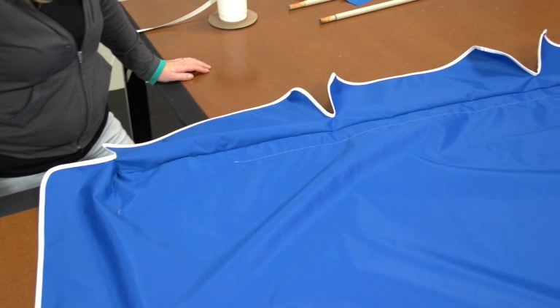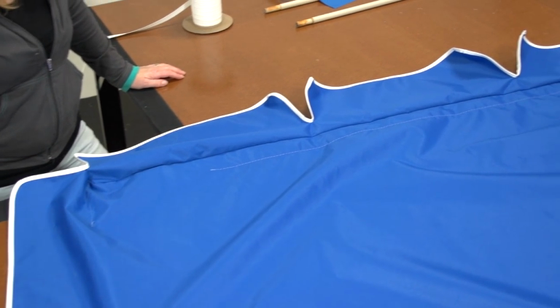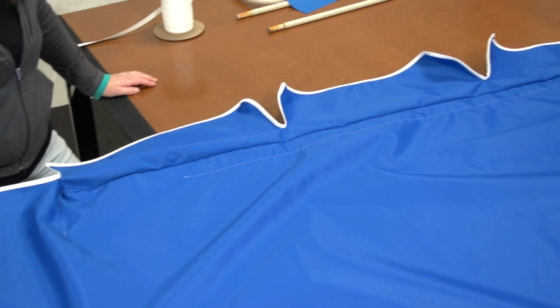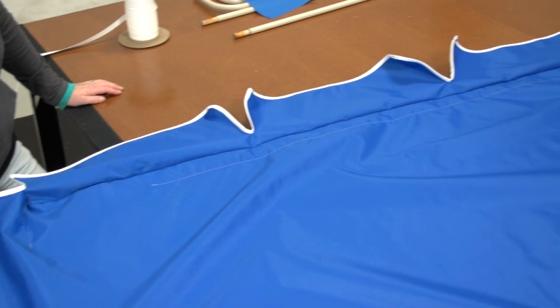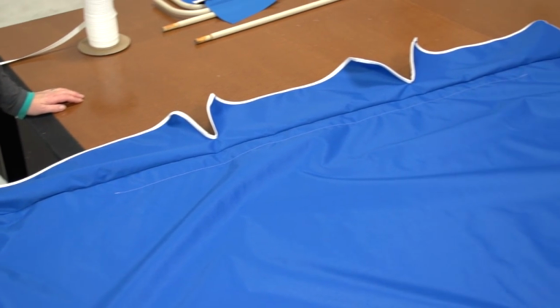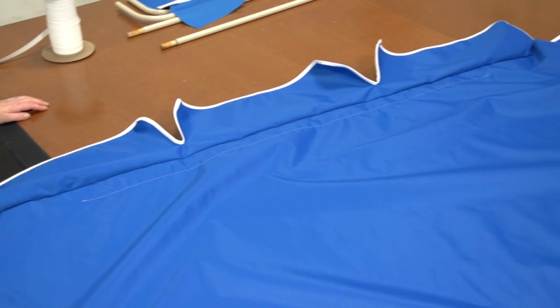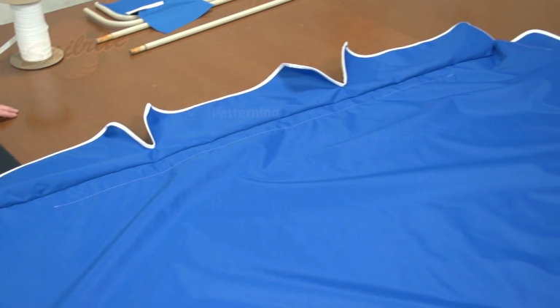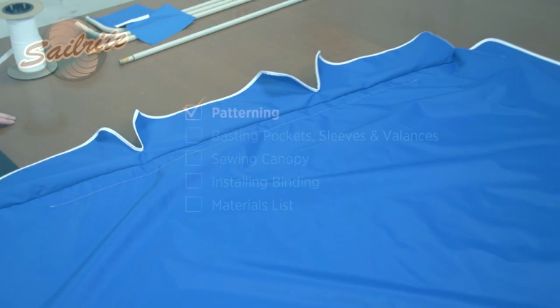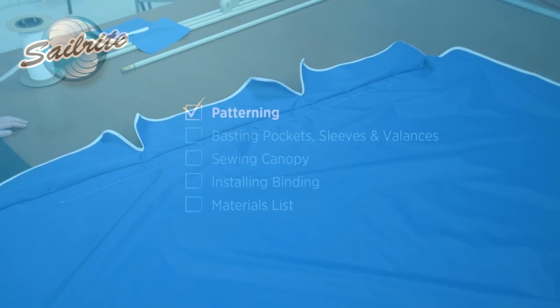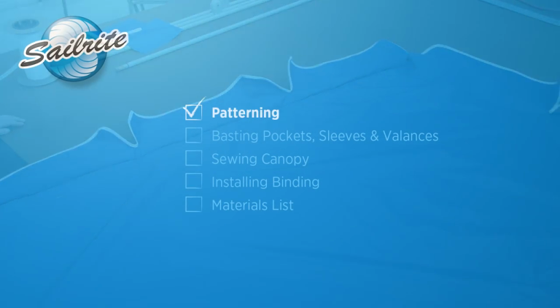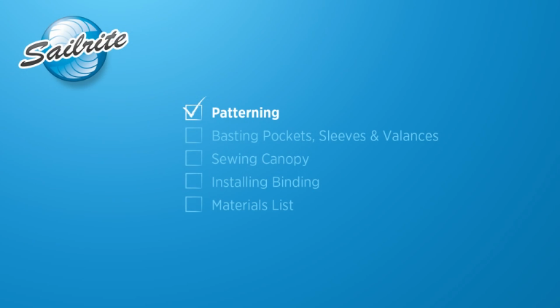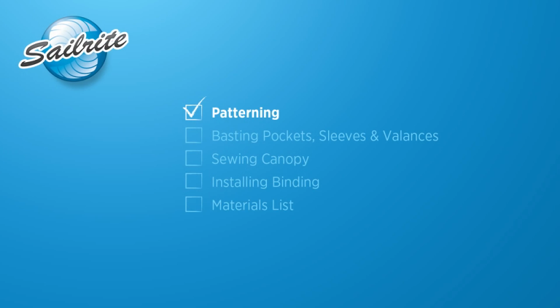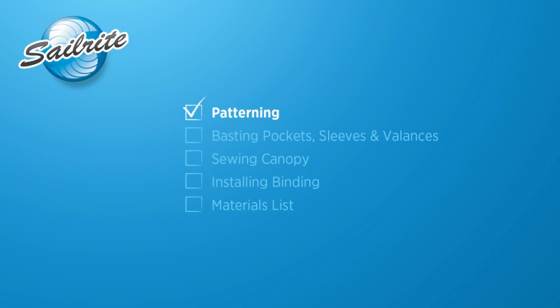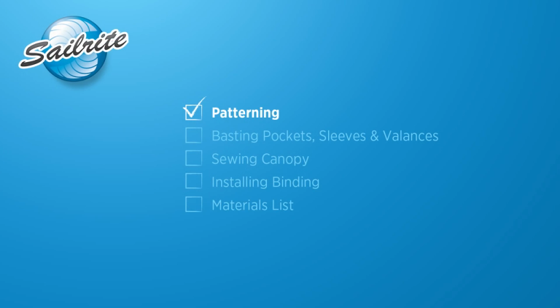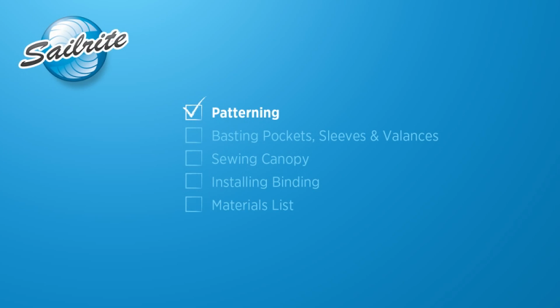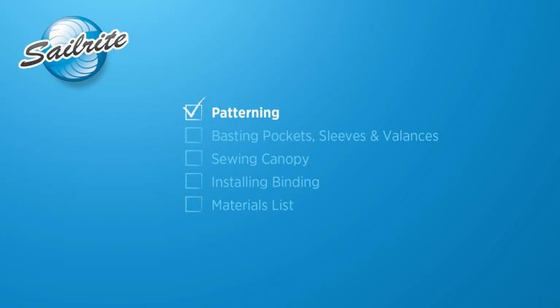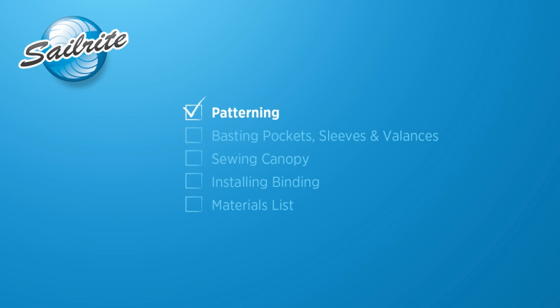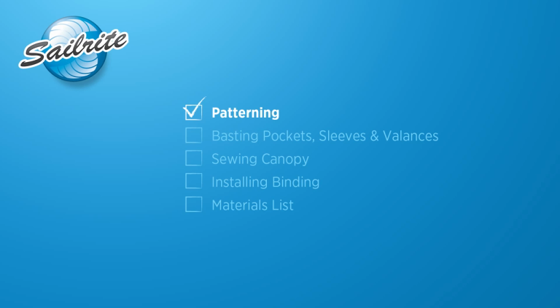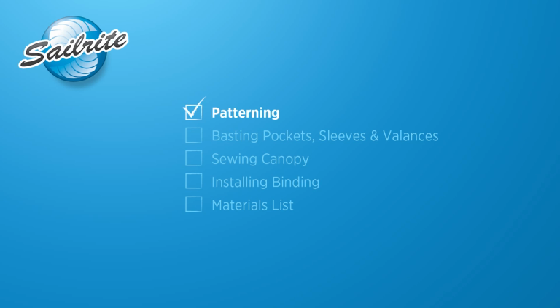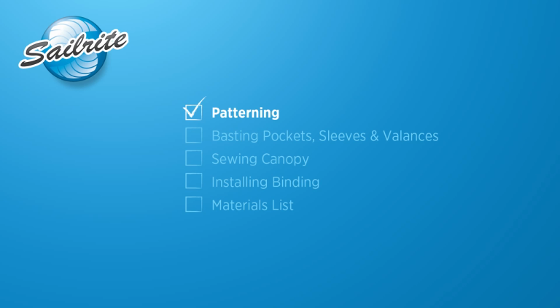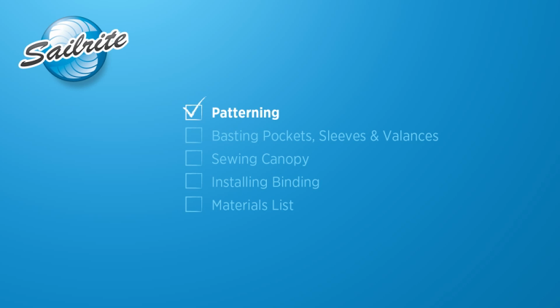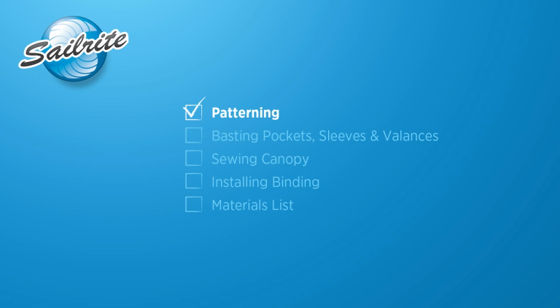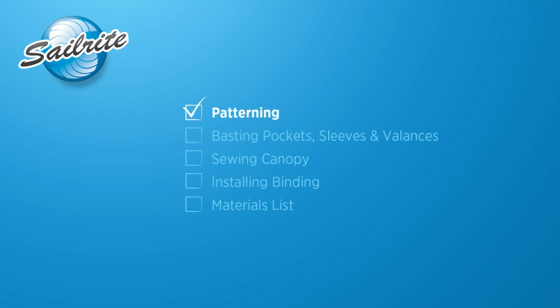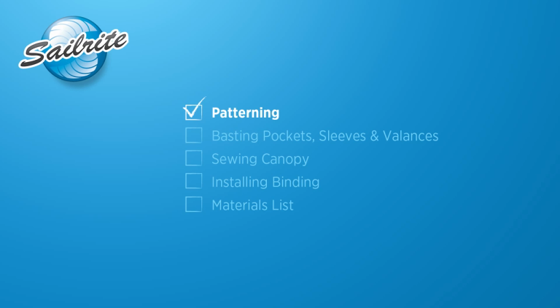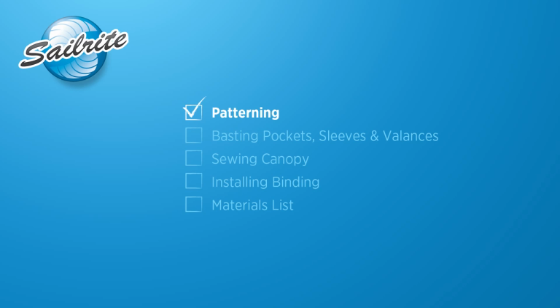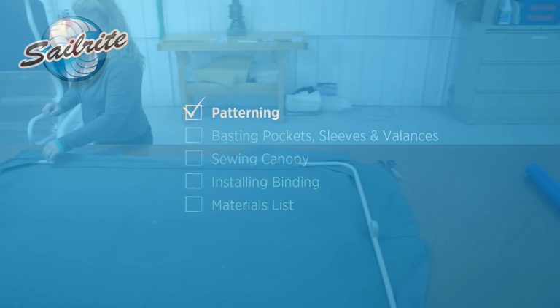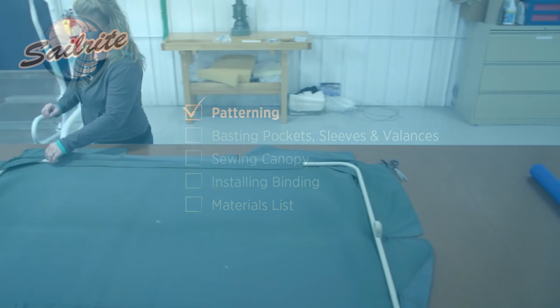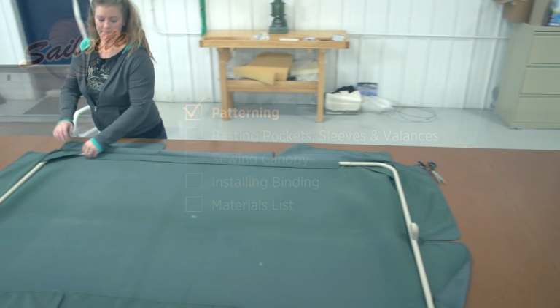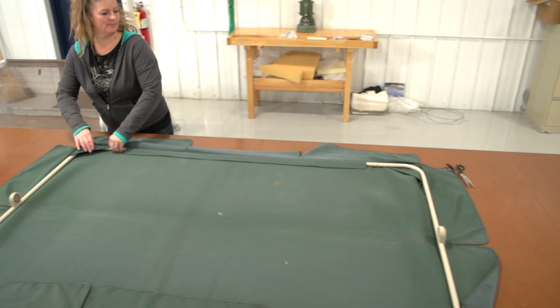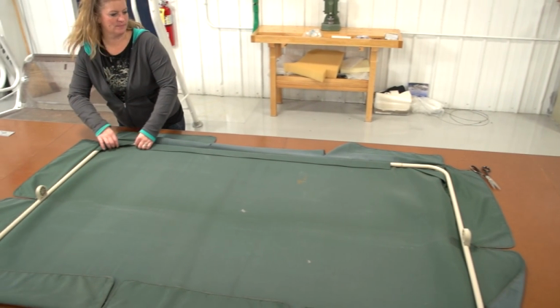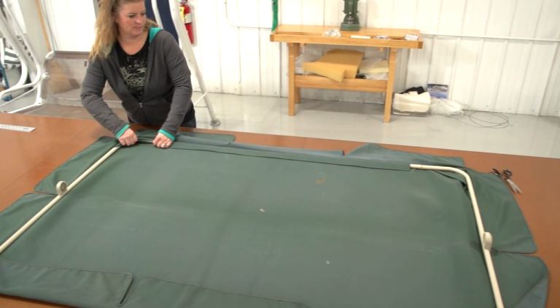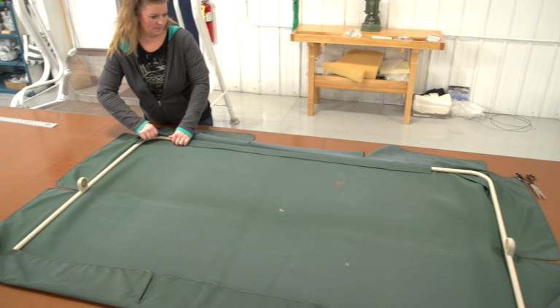Angela from the Sailrite Loft is going to show you how to make an outdoor swing top canopy. Let's get started.